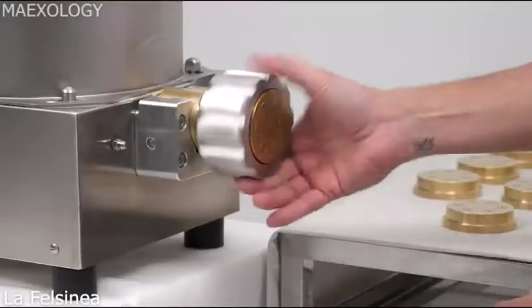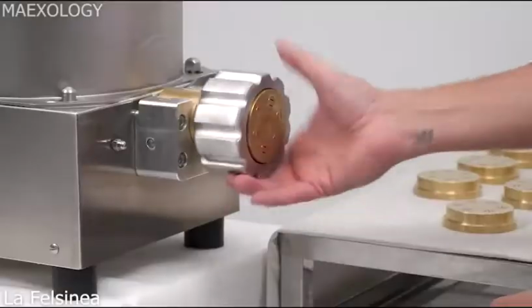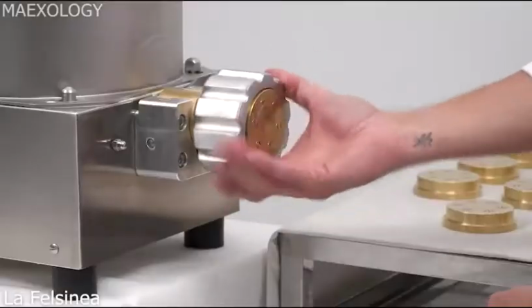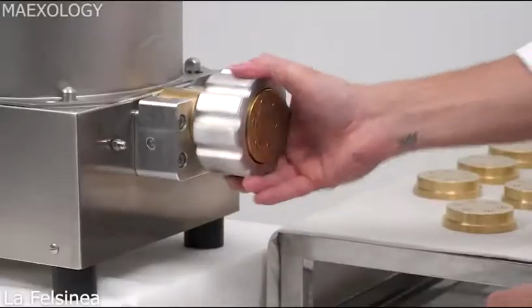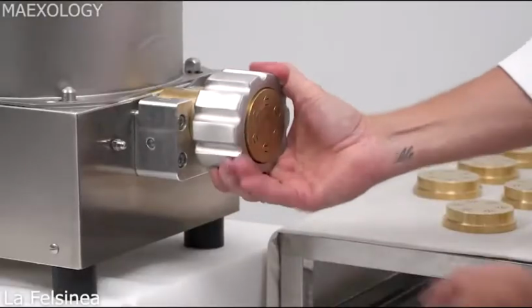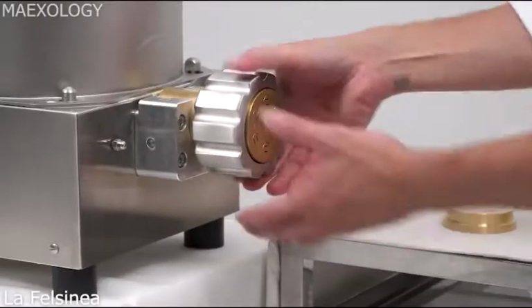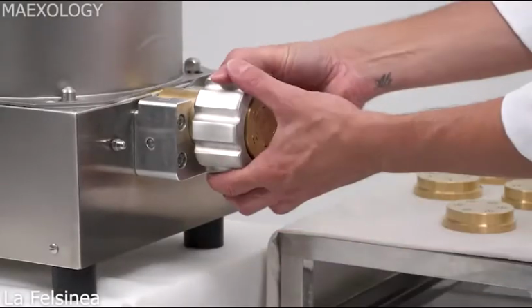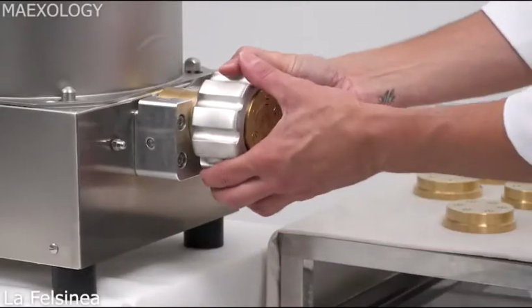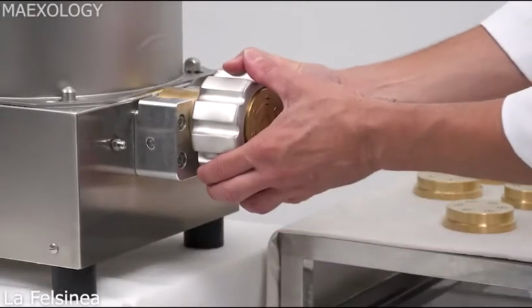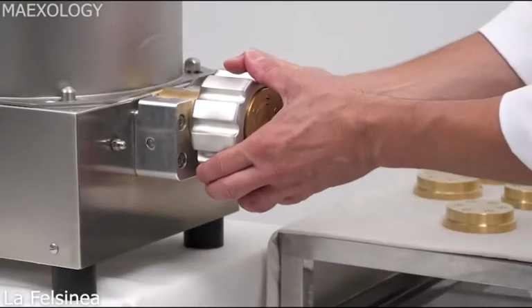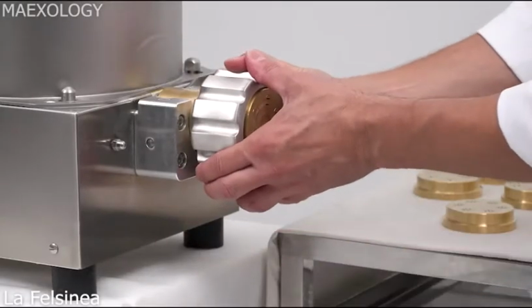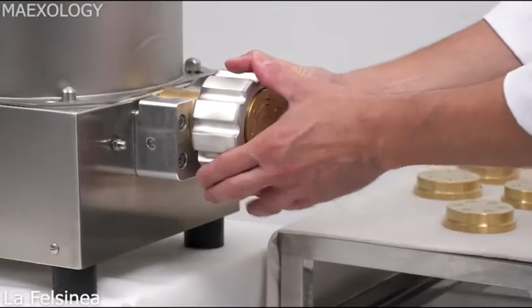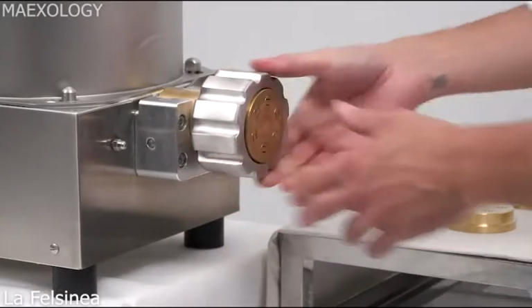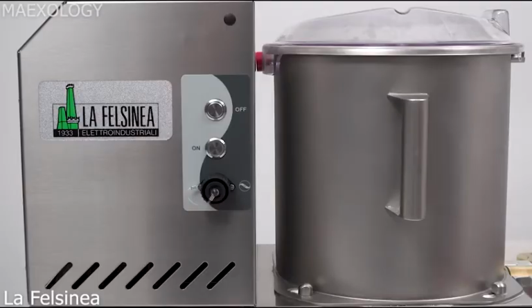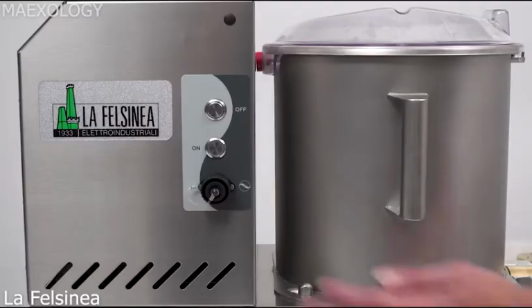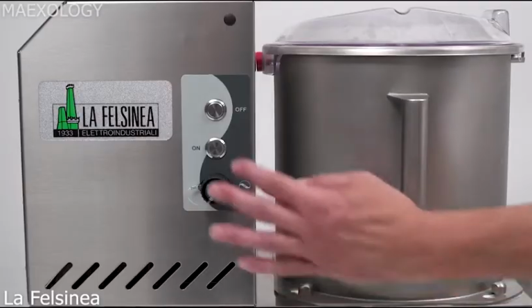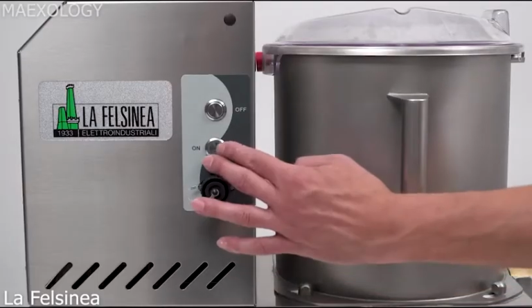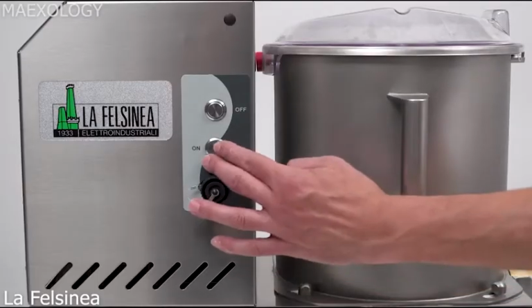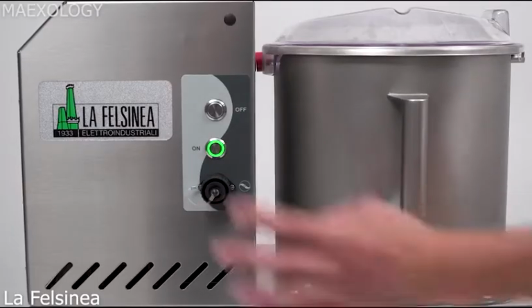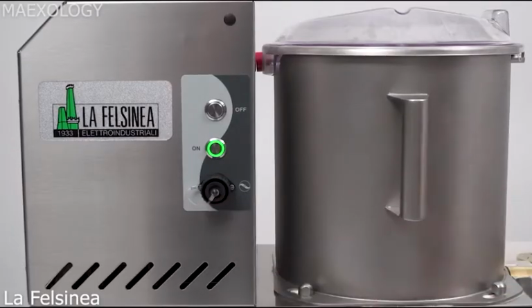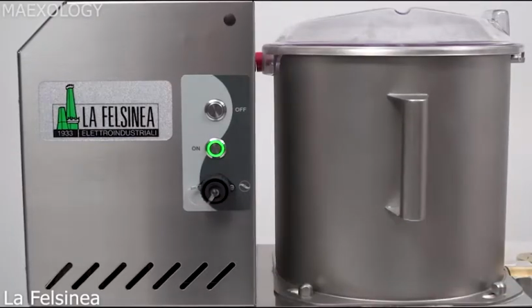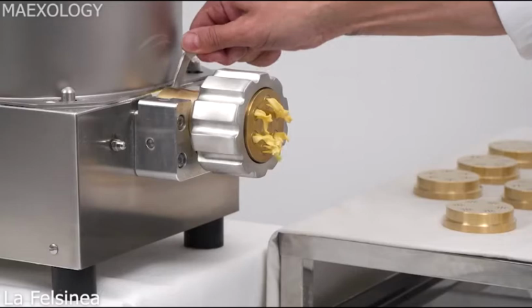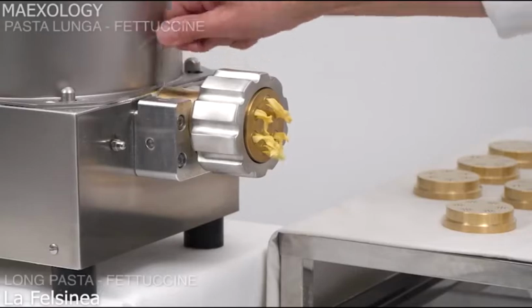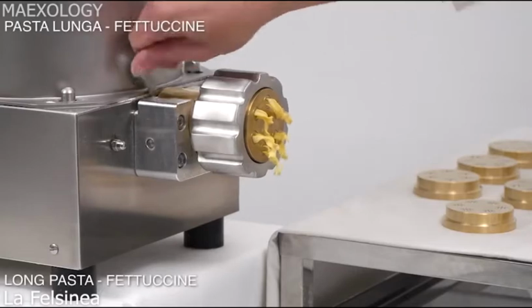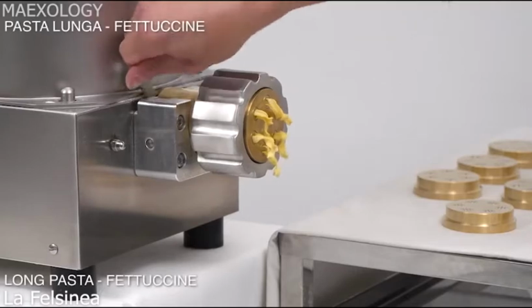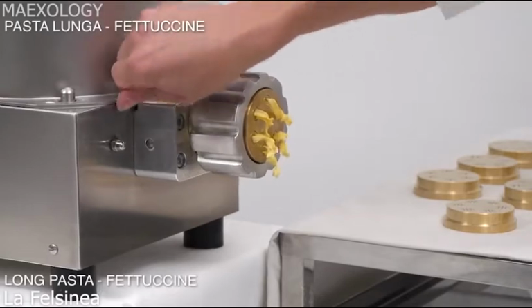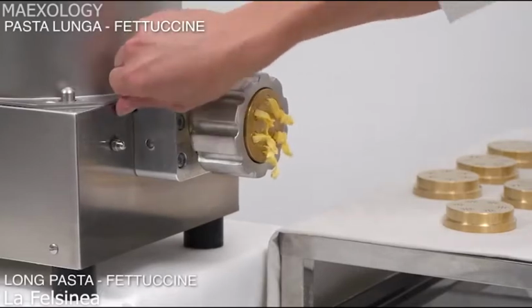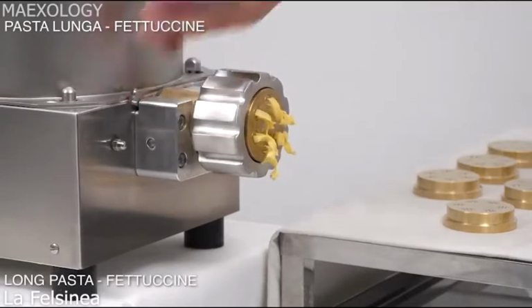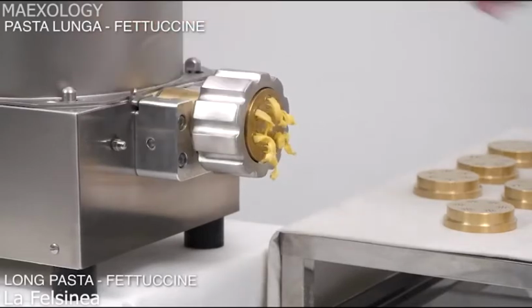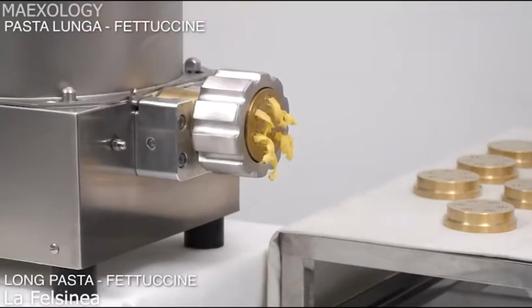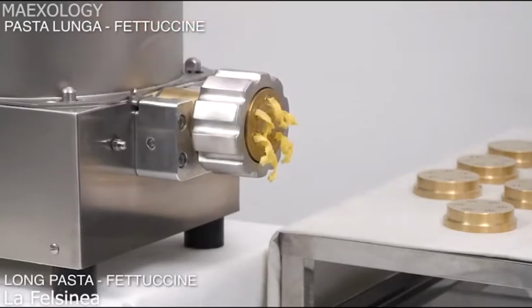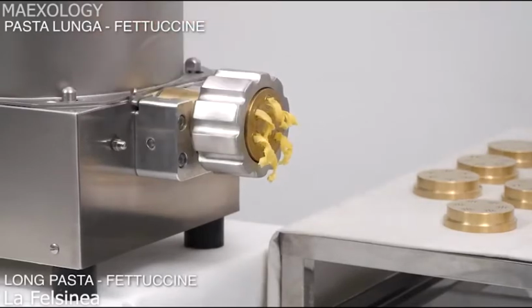PastaJet Evo Pasta Maker offers quick dough mixing, high-speed pasta cutter motor and many more features.